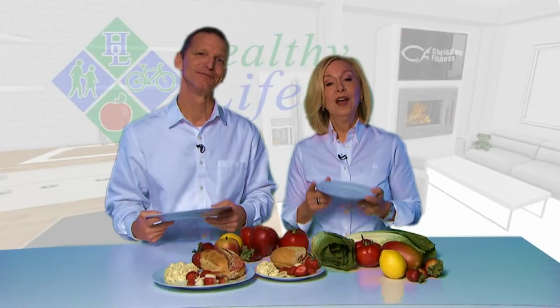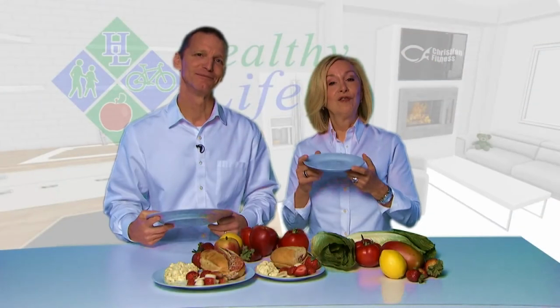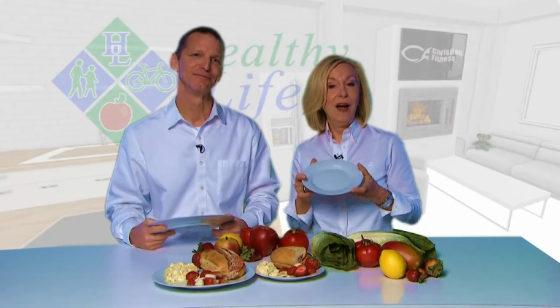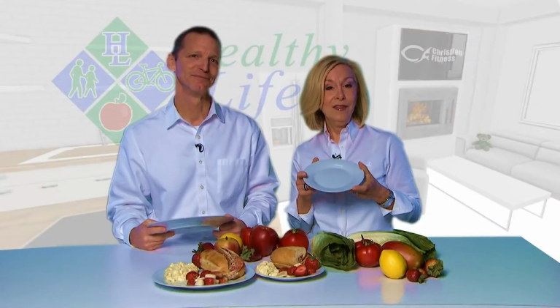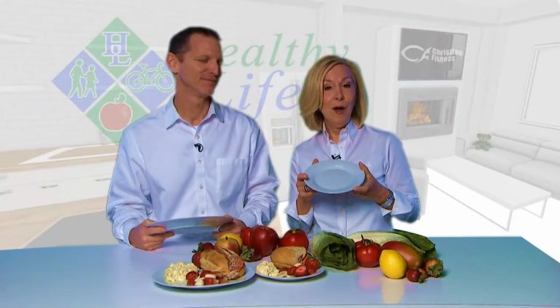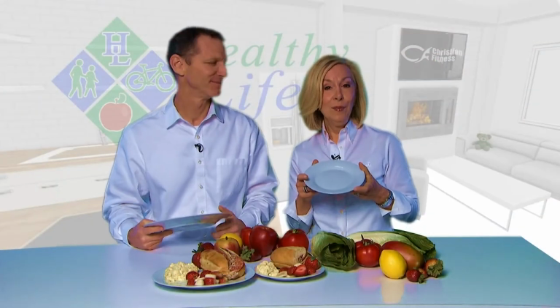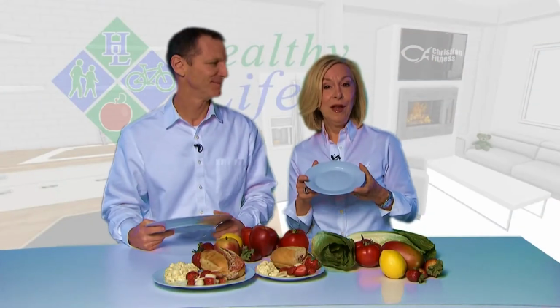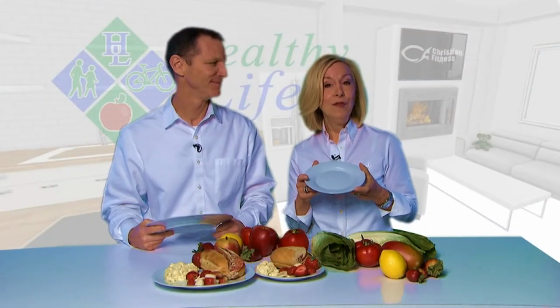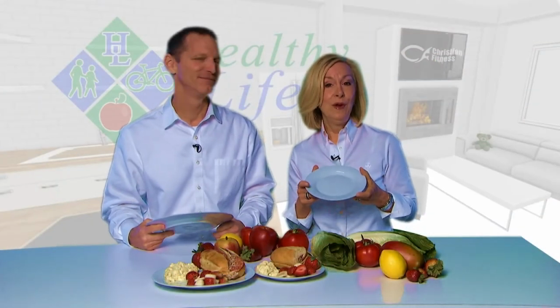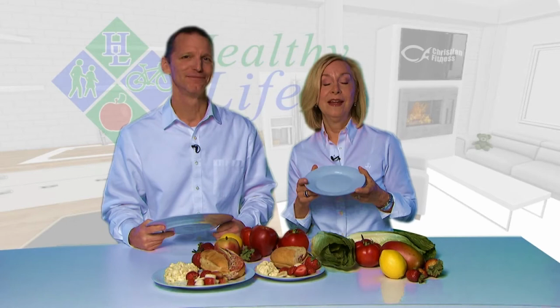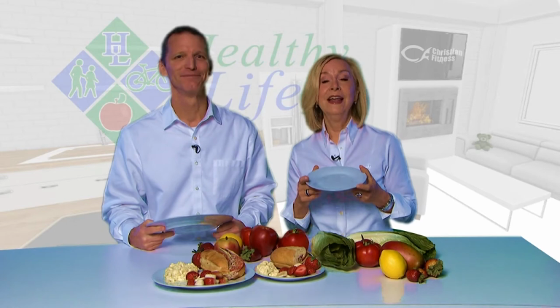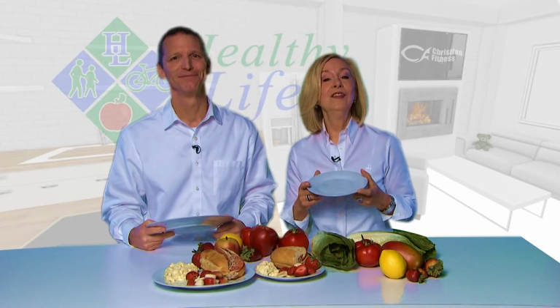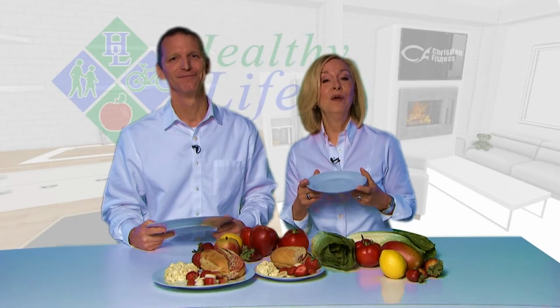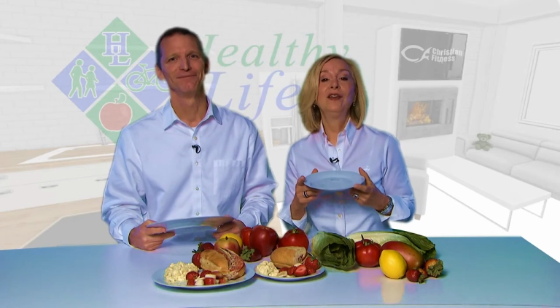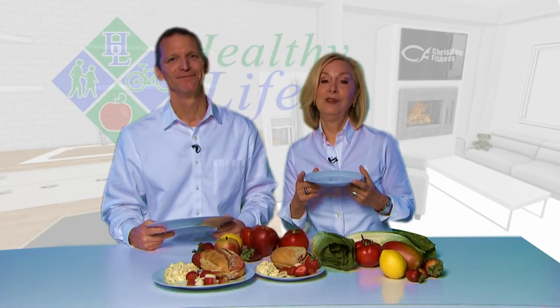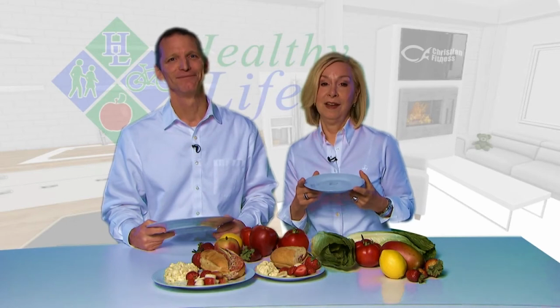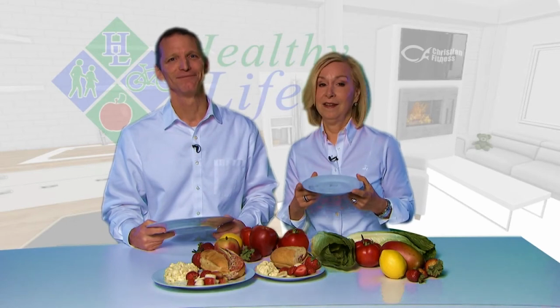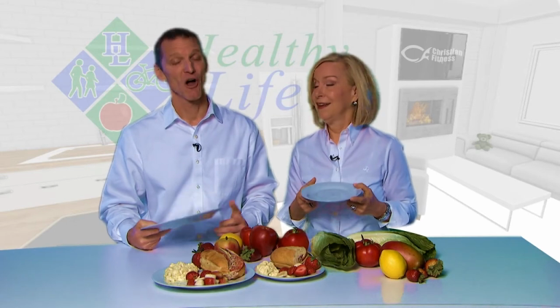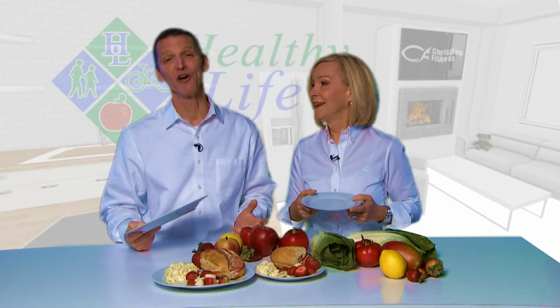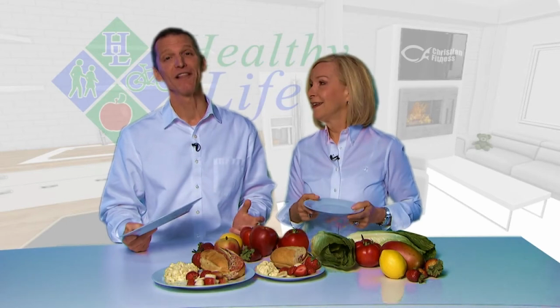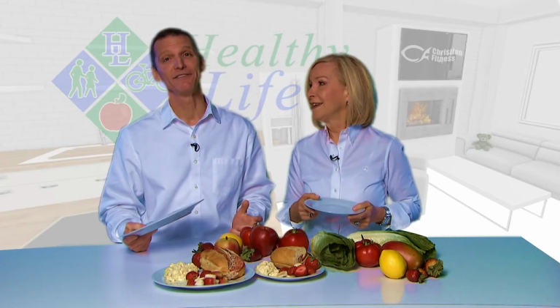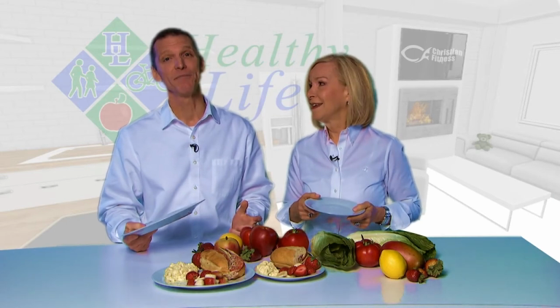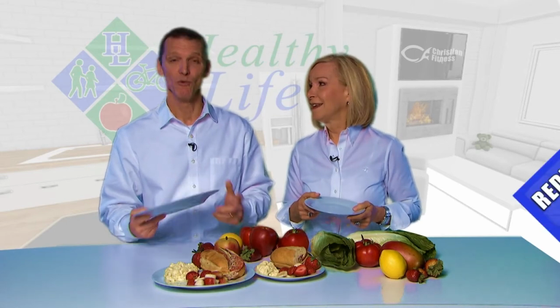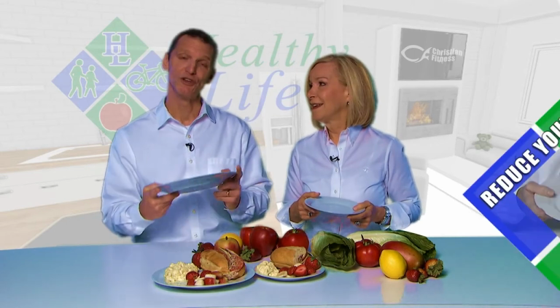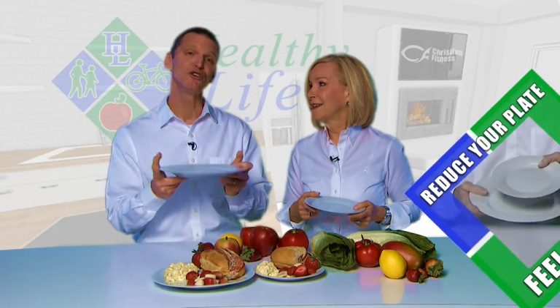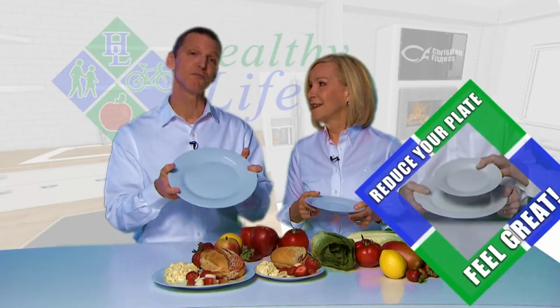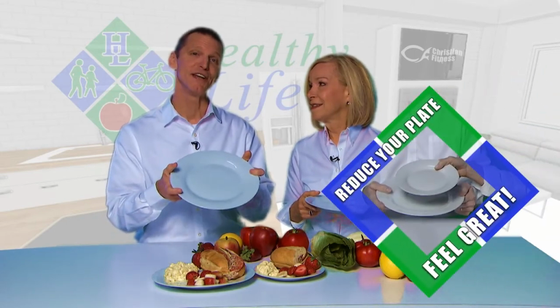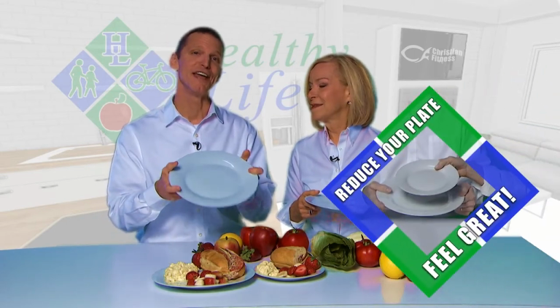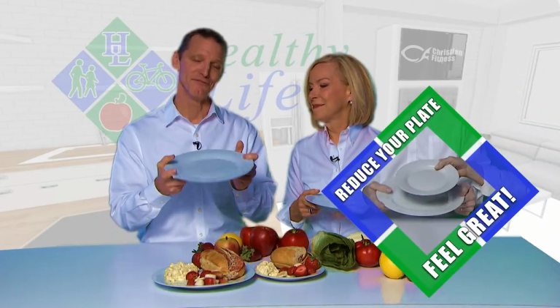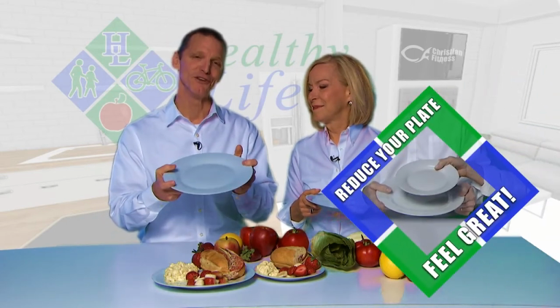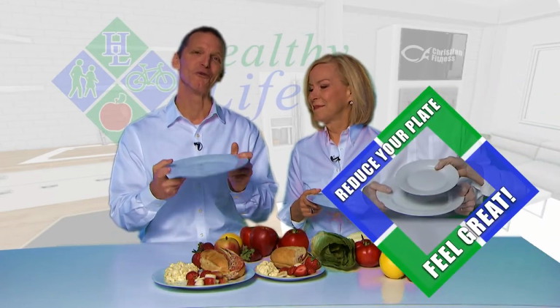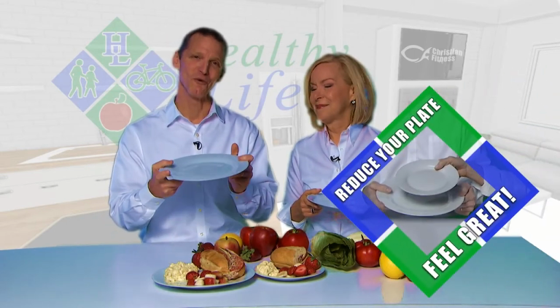Try the smaller plate for a week and let us know how you did. Our healthy life tip: reduce your plate and feel great.